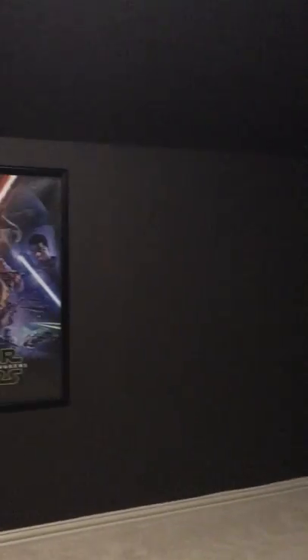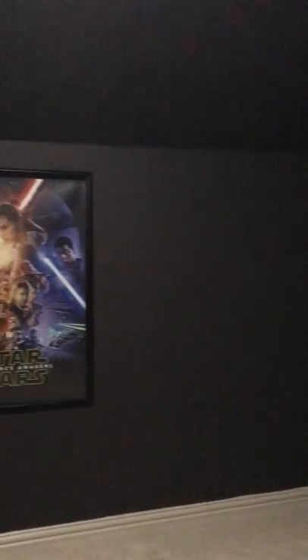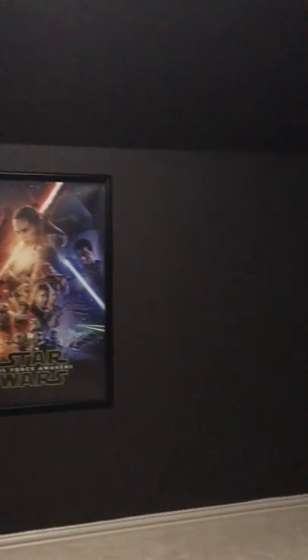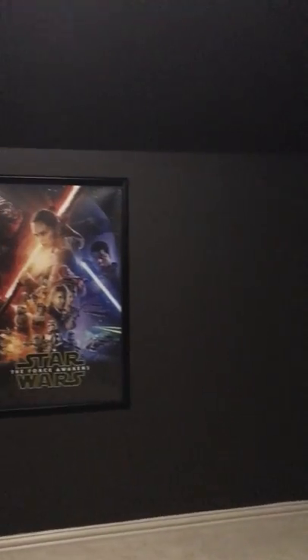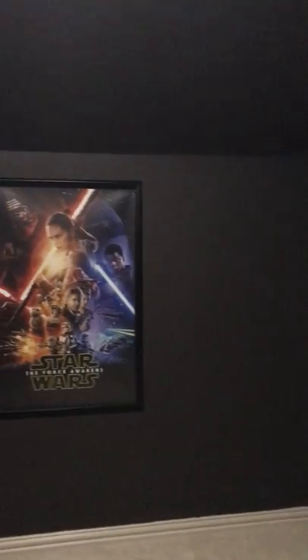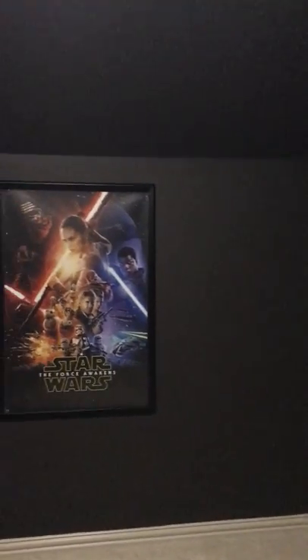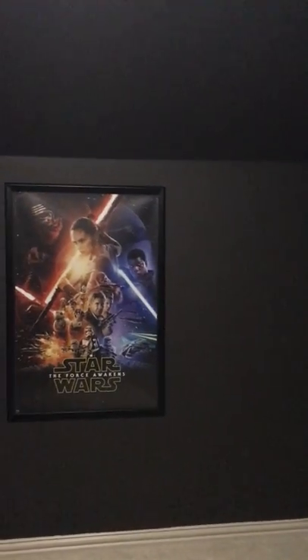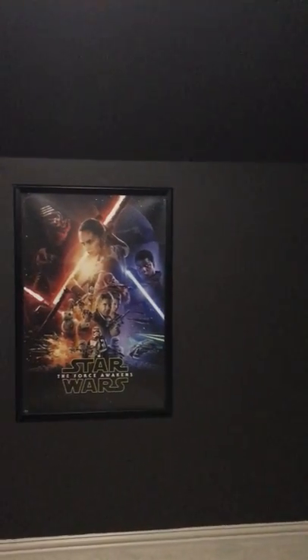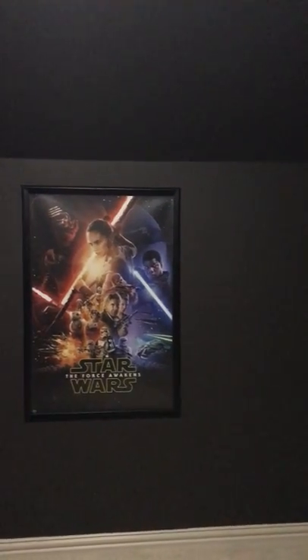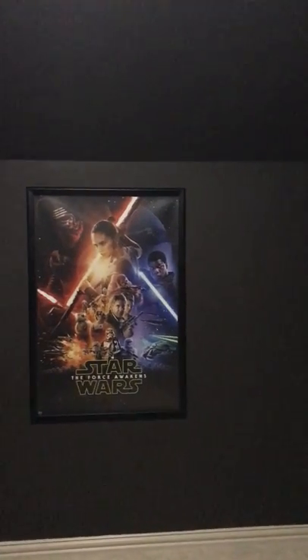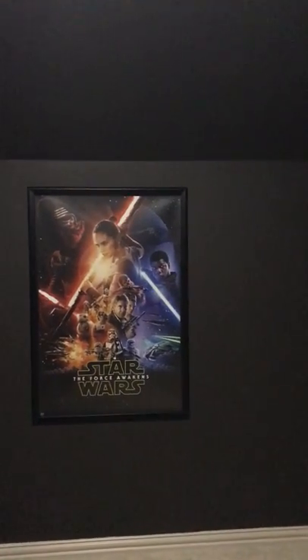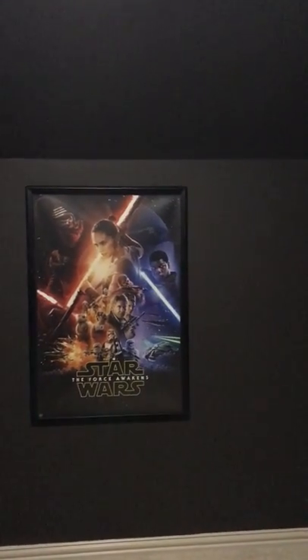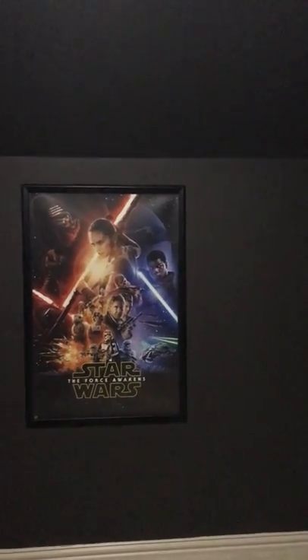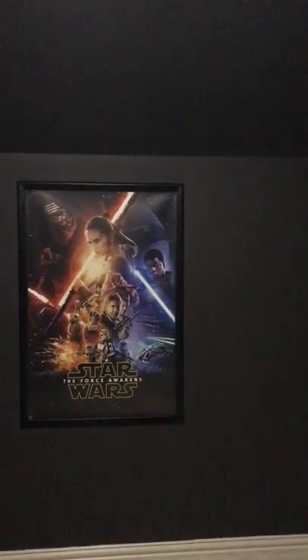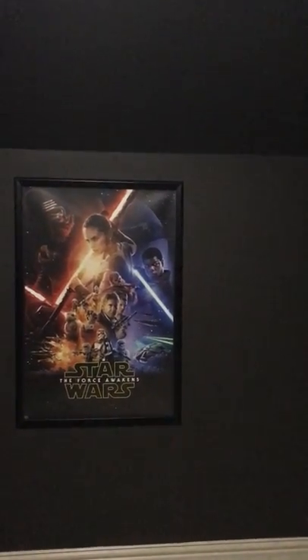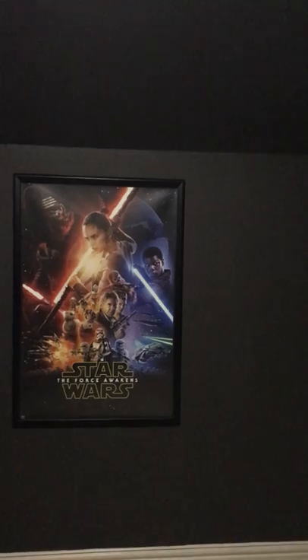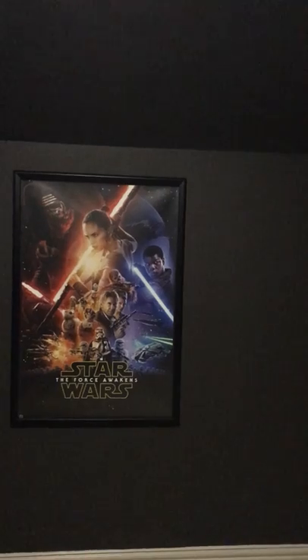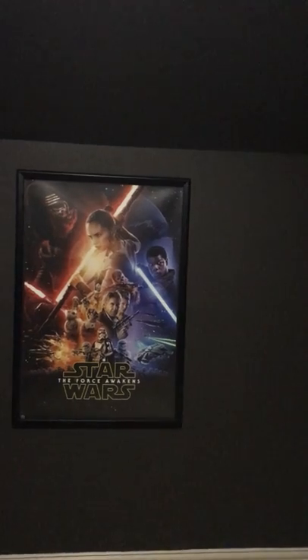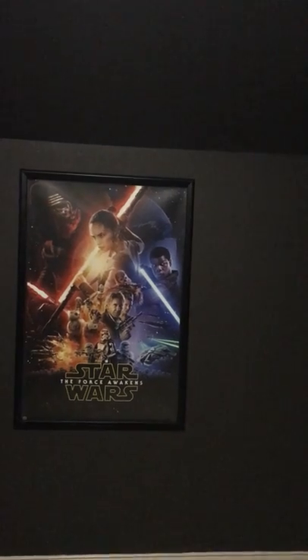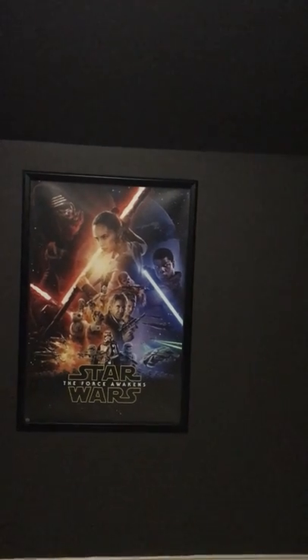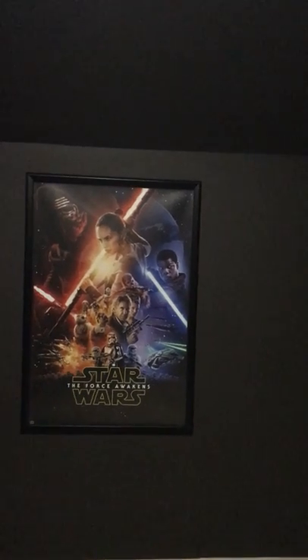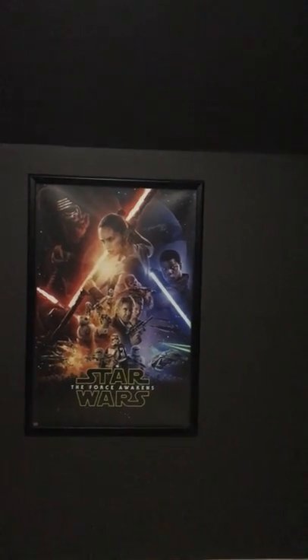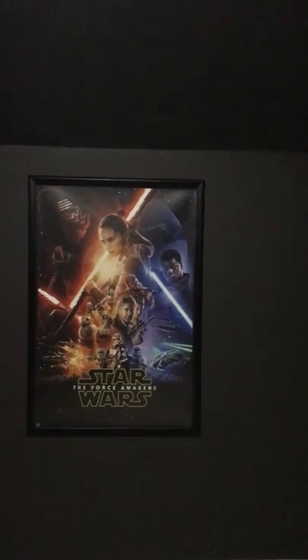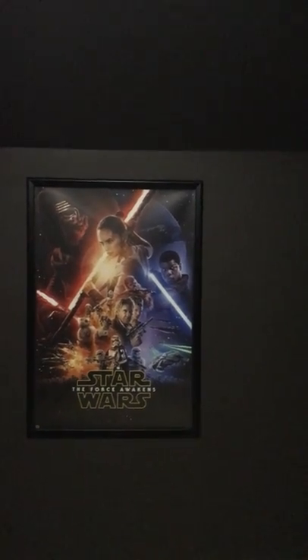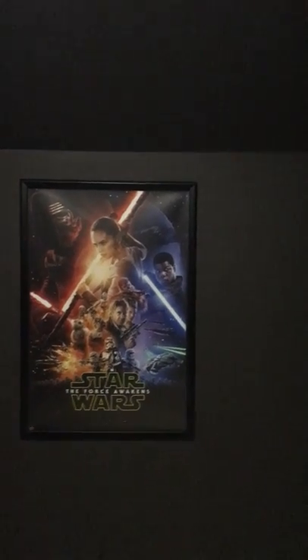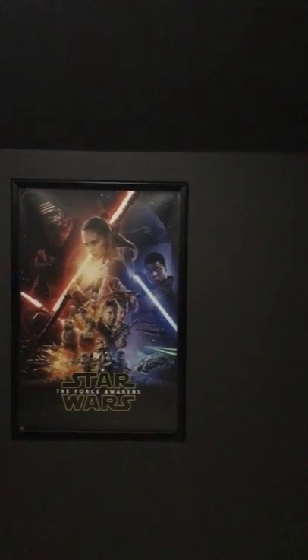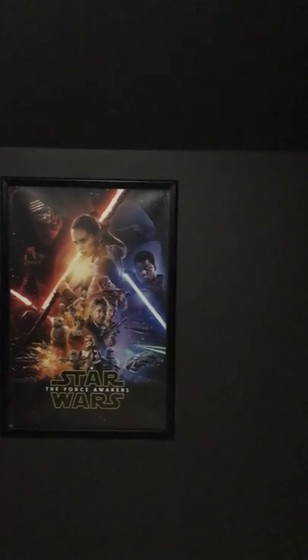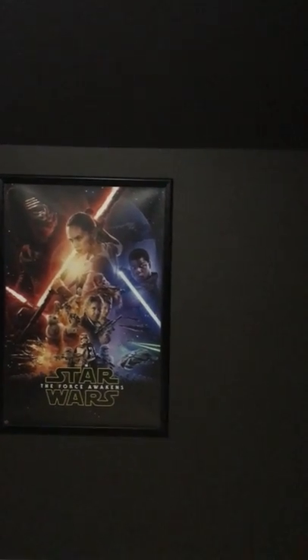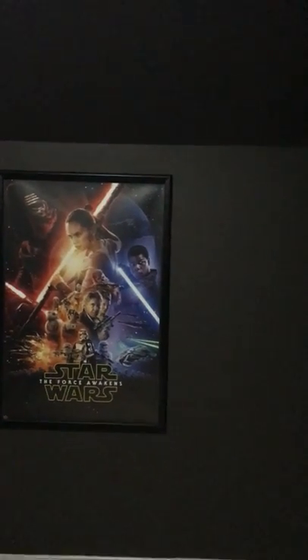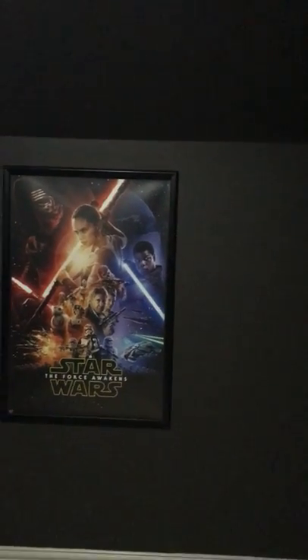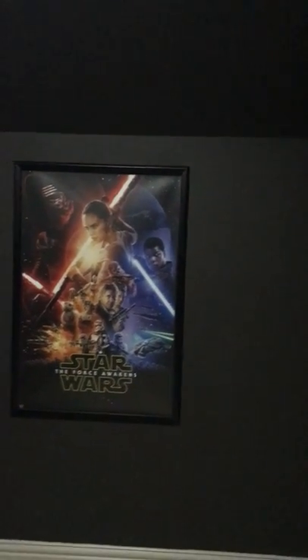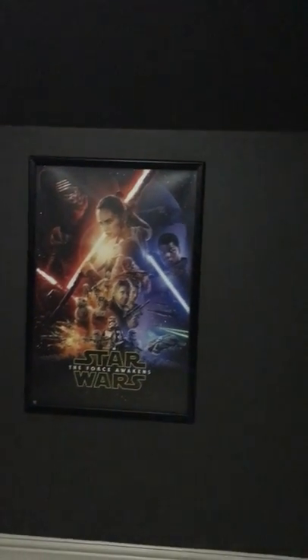Here's another poster — Star Wars. Yay! We're Star Wars fans around here.